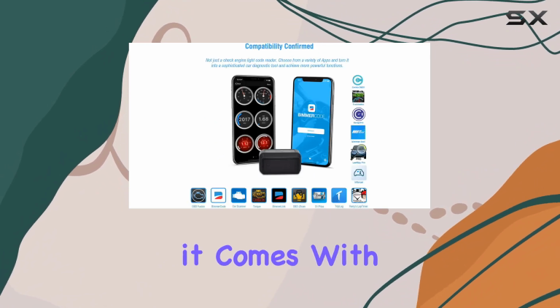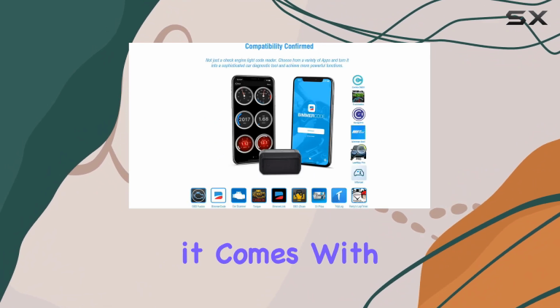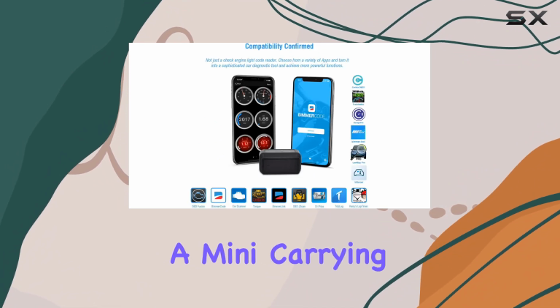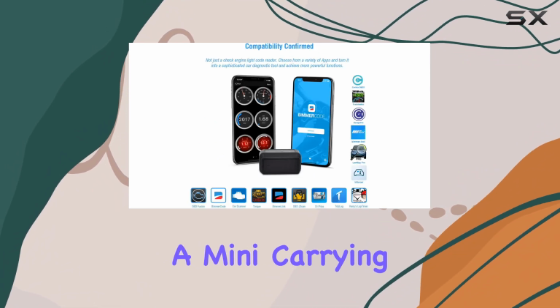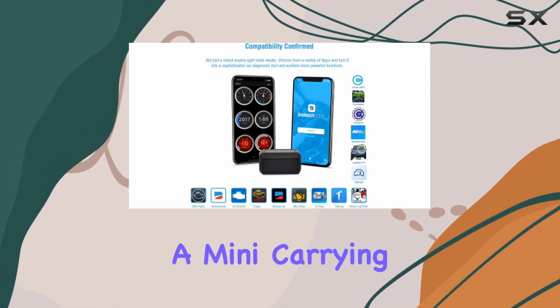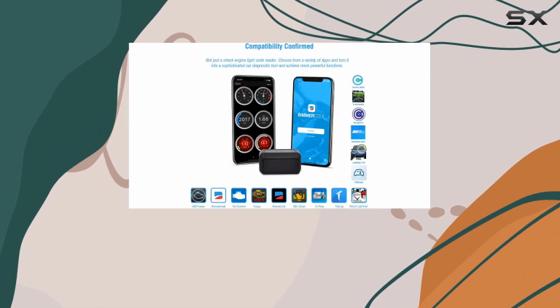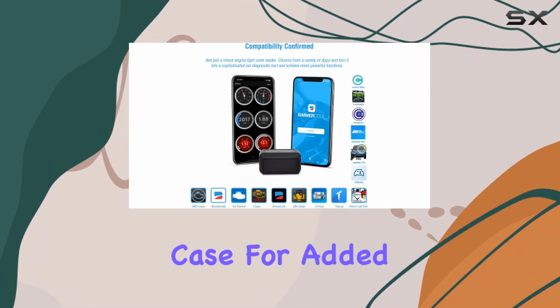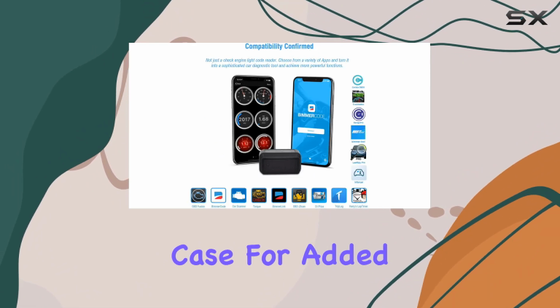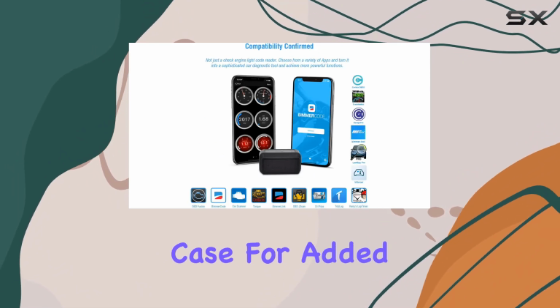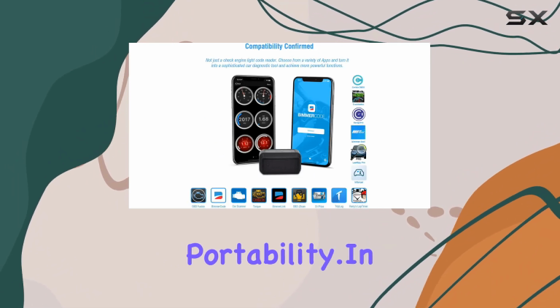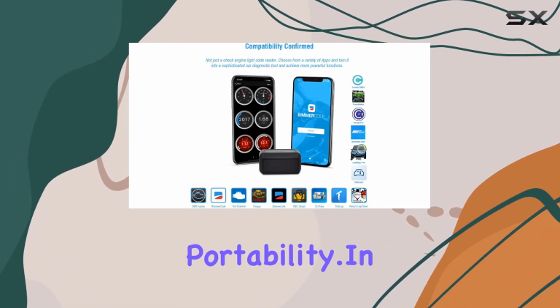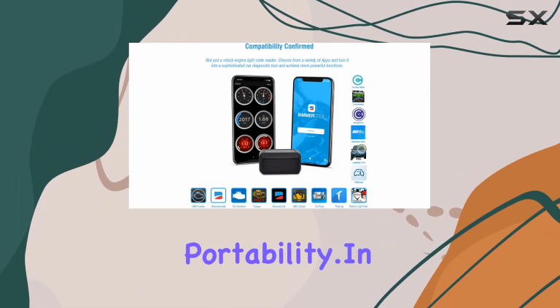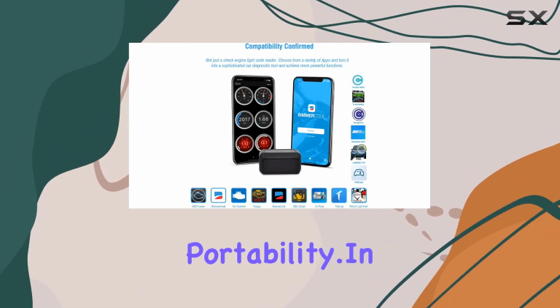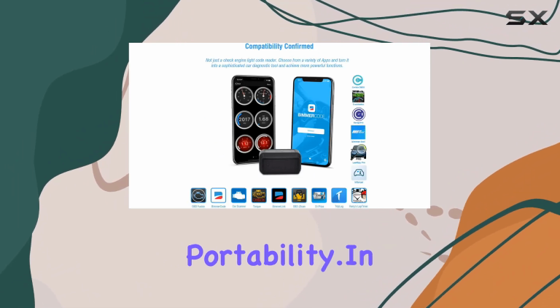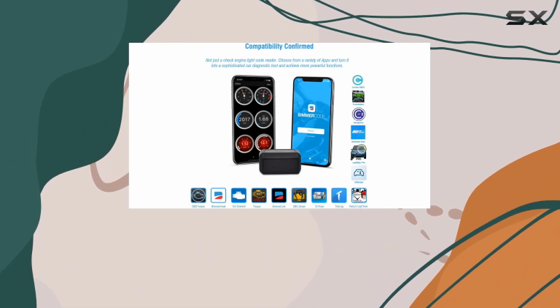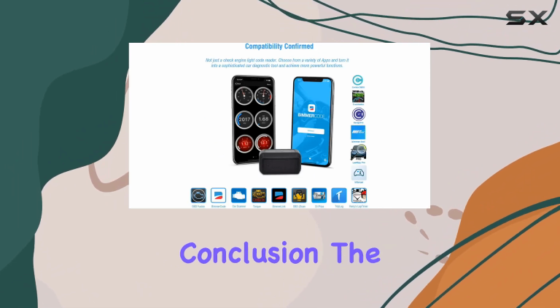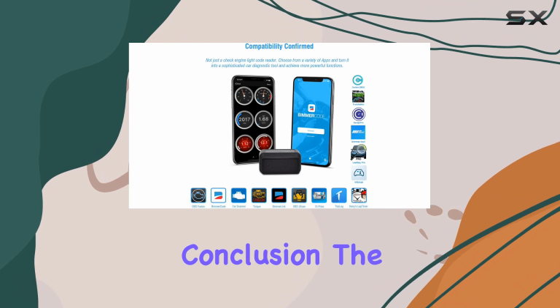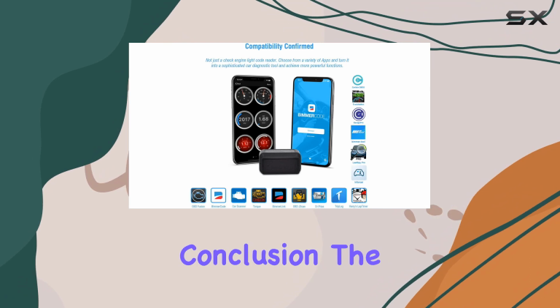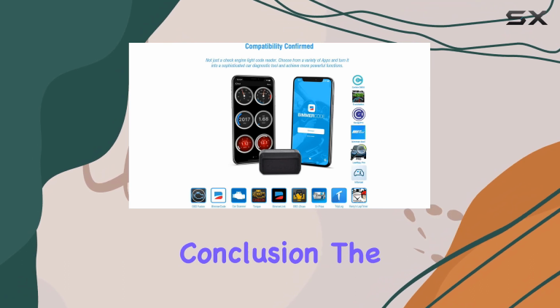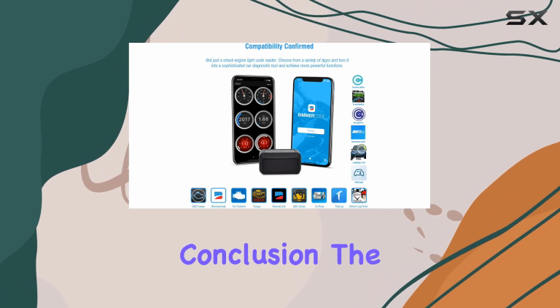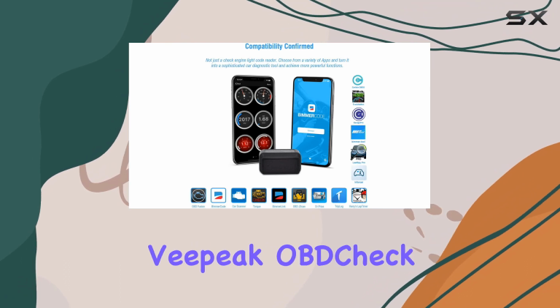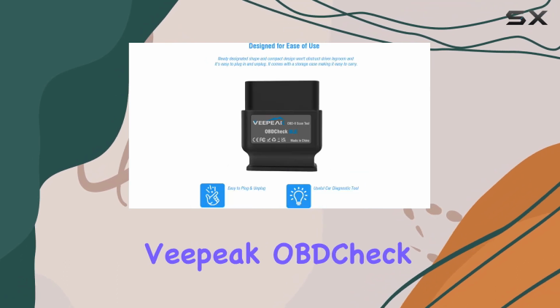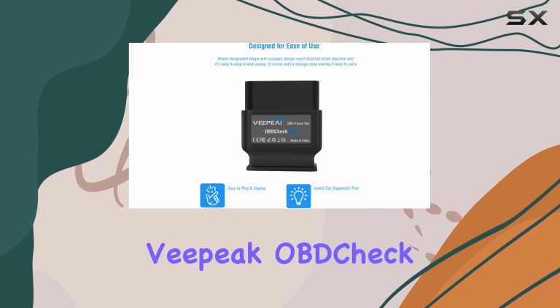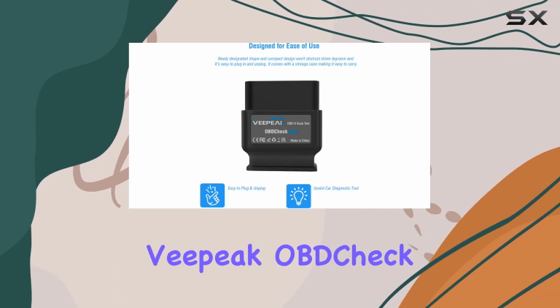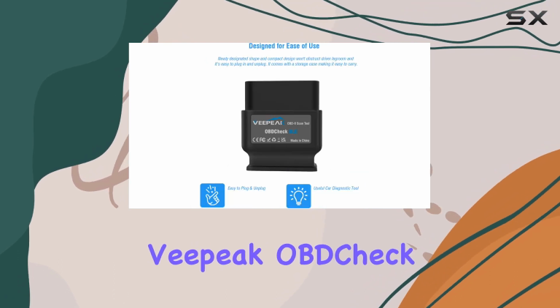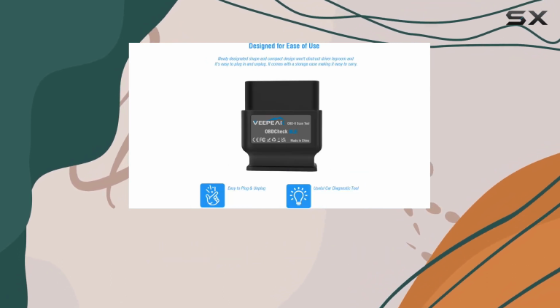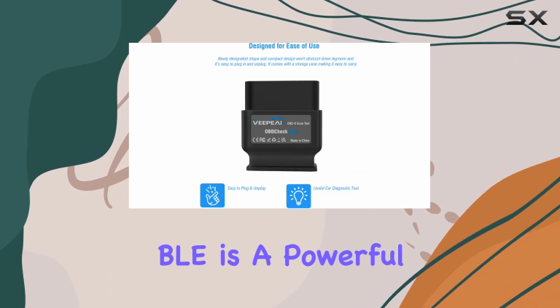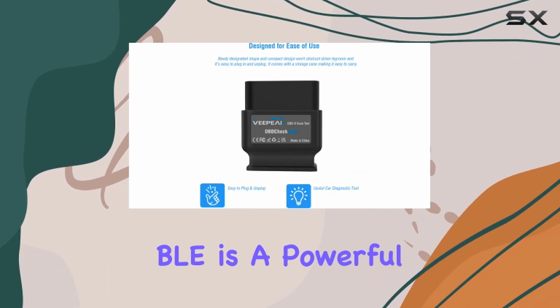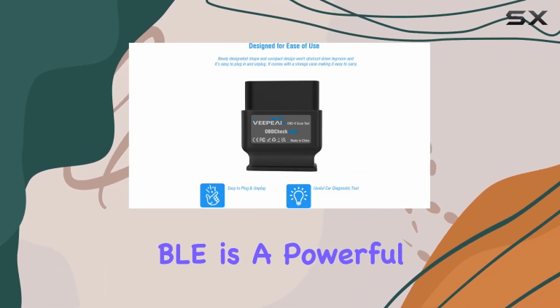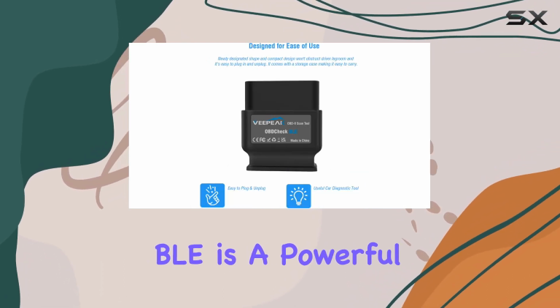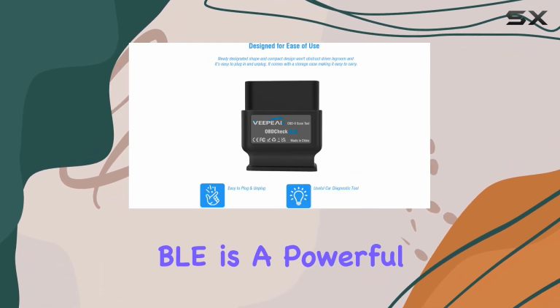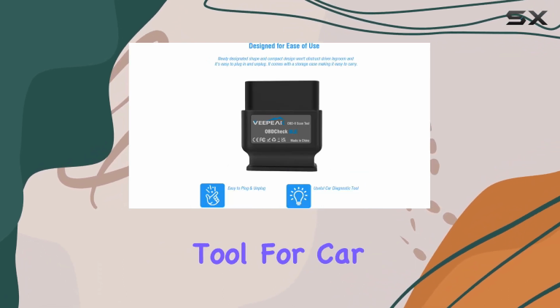VPeak offers a one-year hassle-free replacement warranty, and it comes with a mini carrying case for added portability.